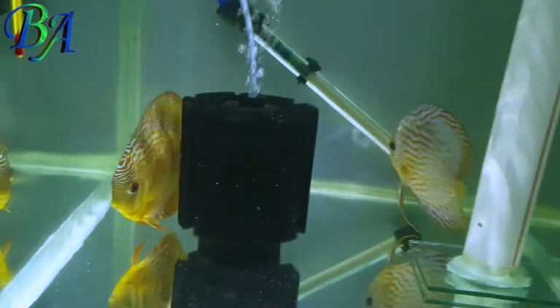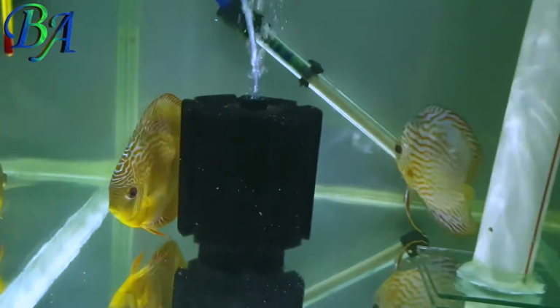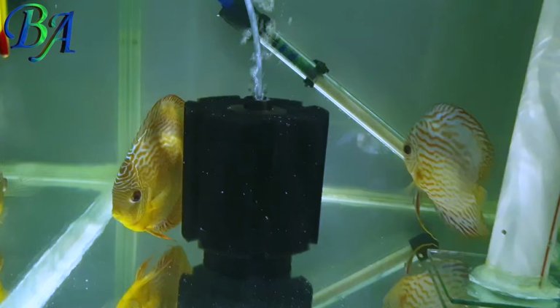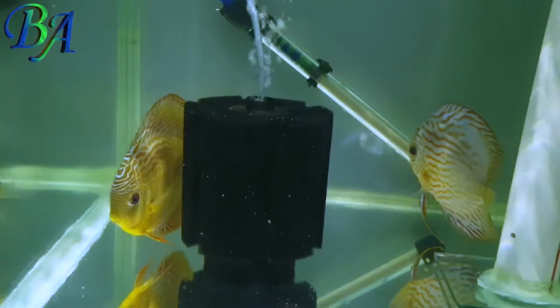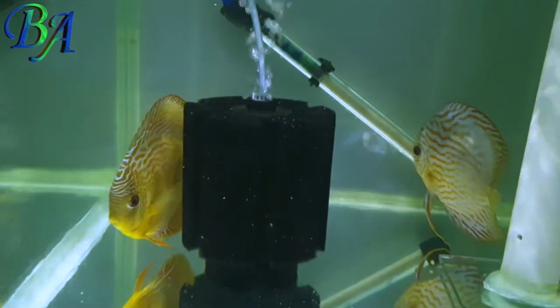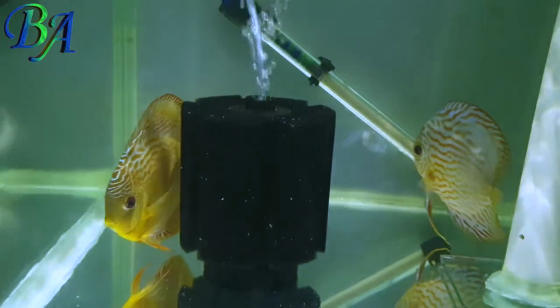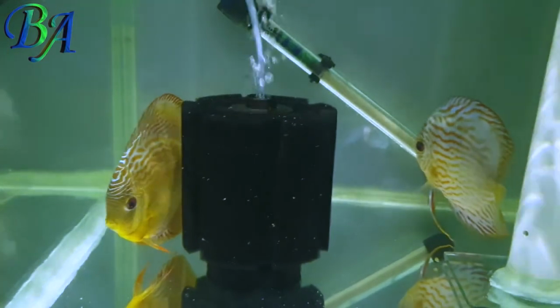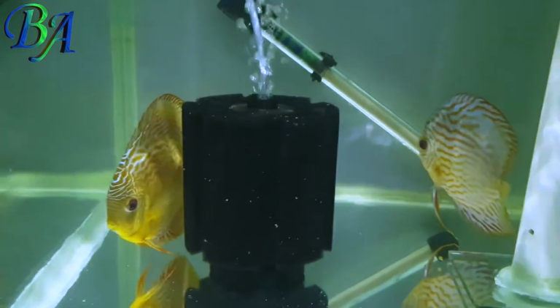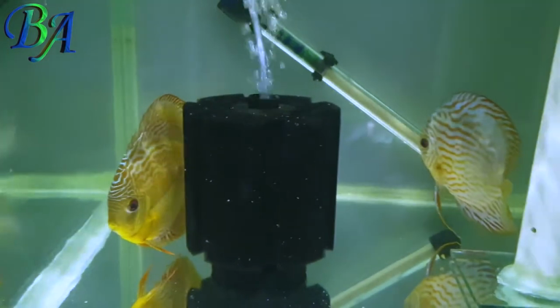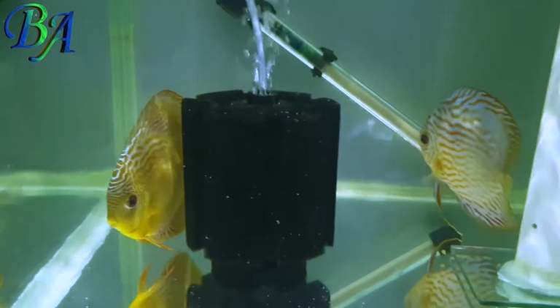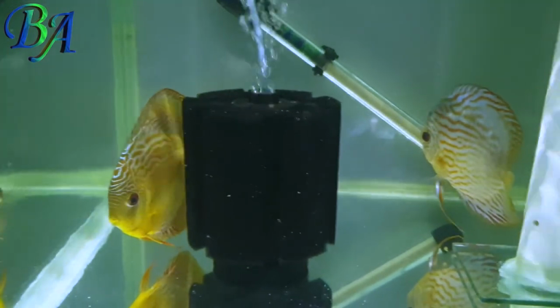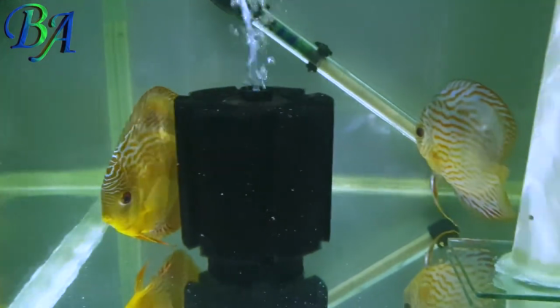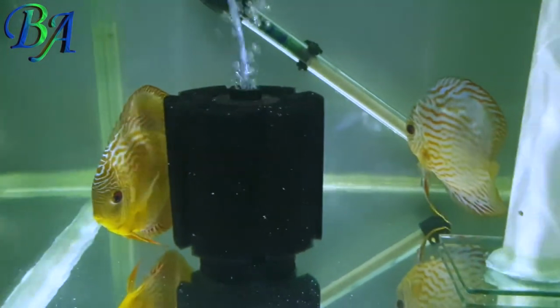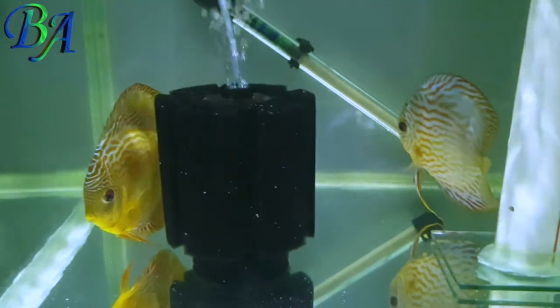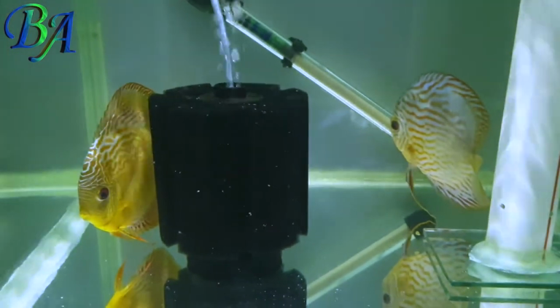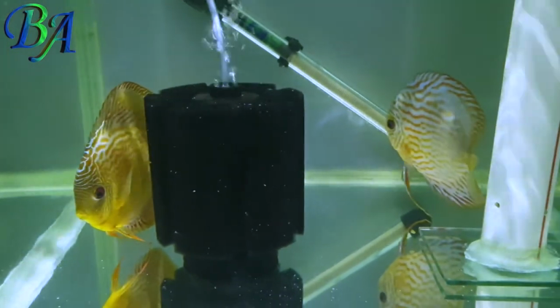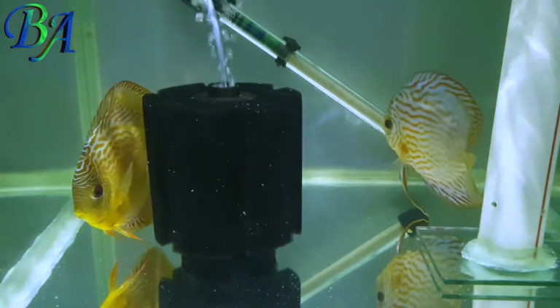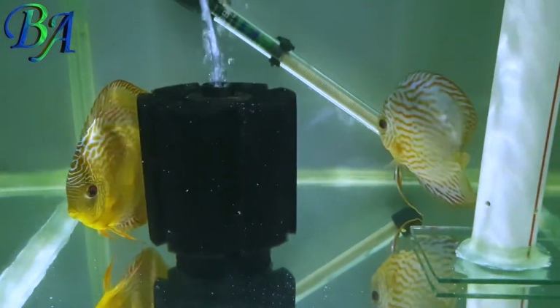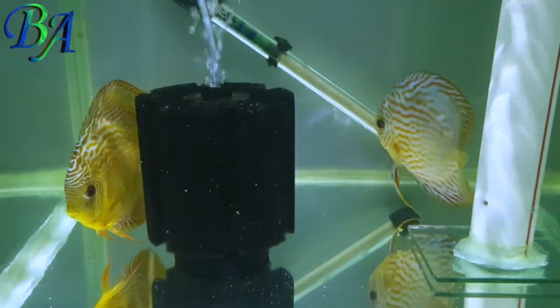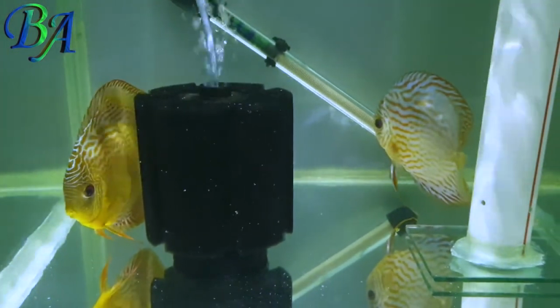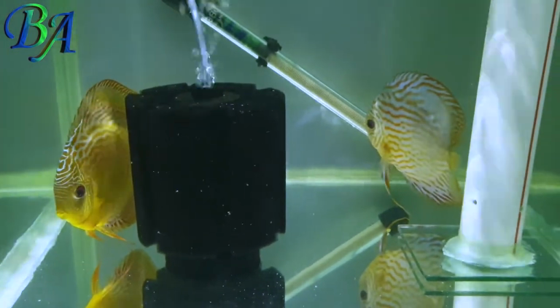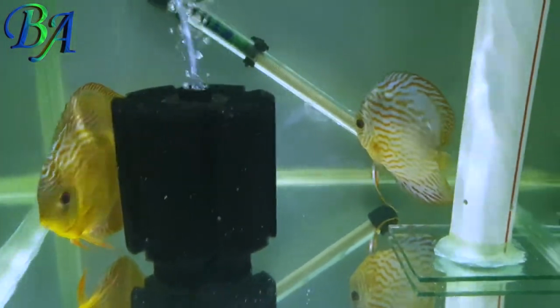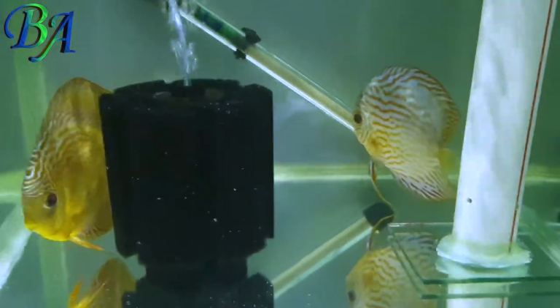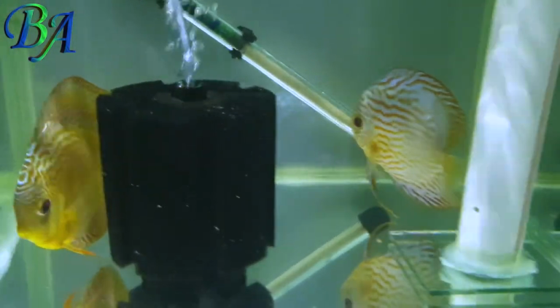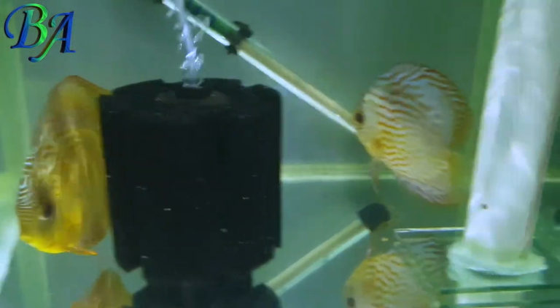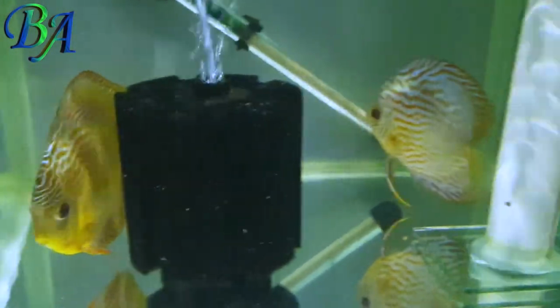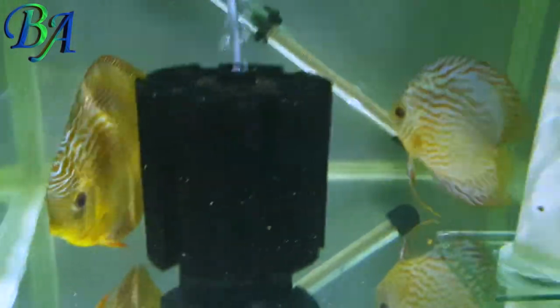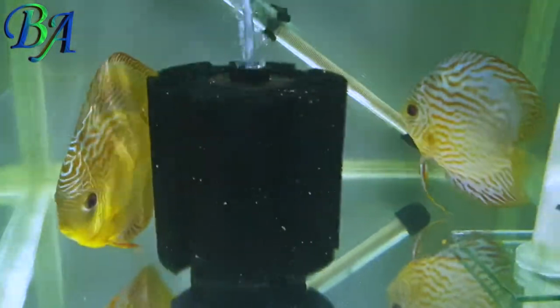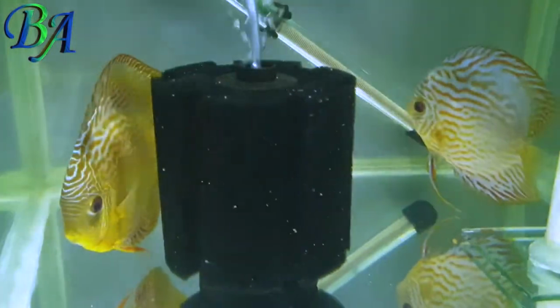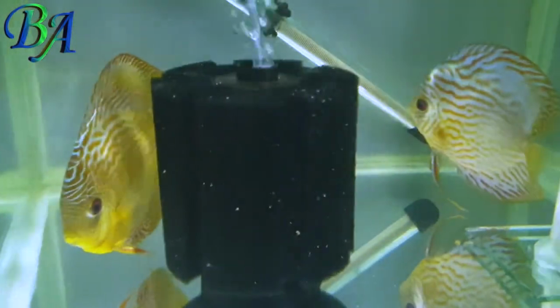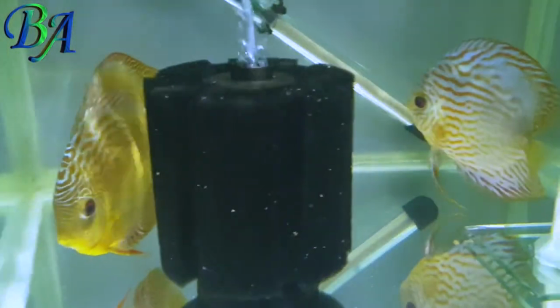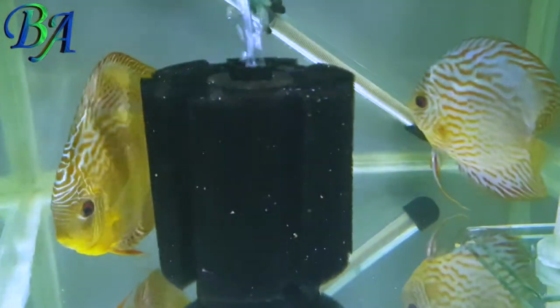This is my recently built DIY aquarium in which I have kept my other discus breeding pair.